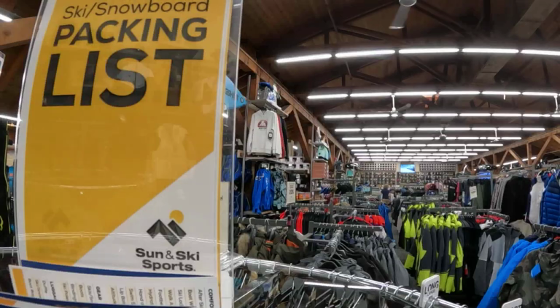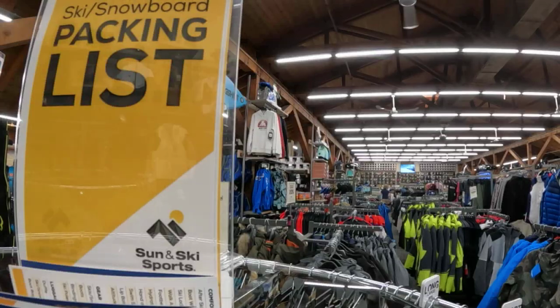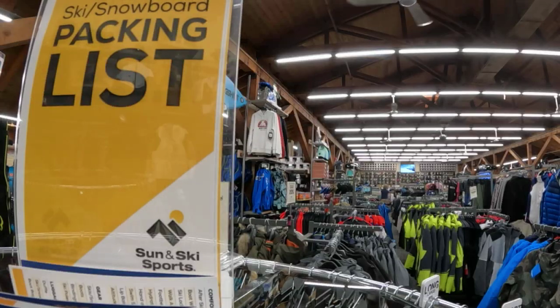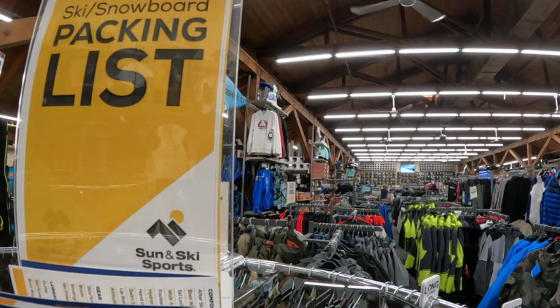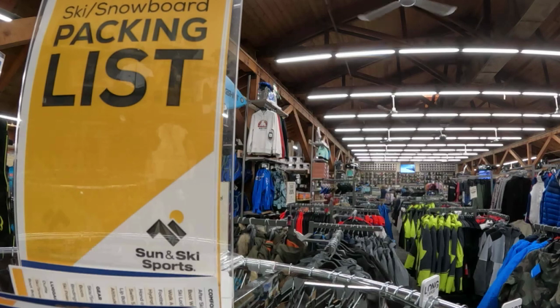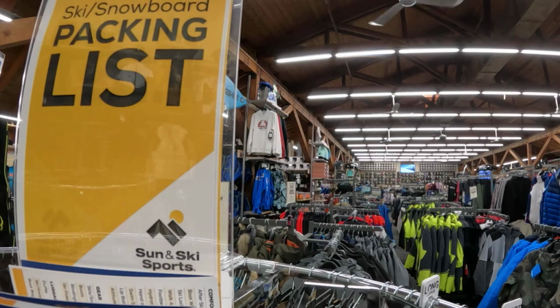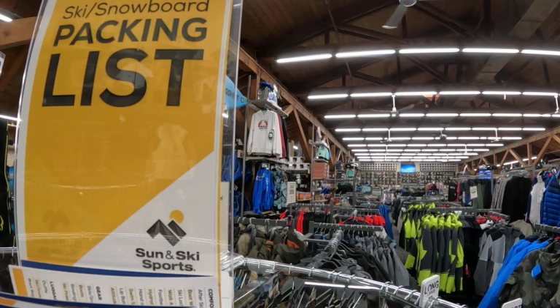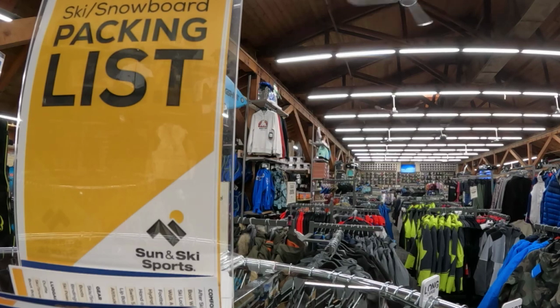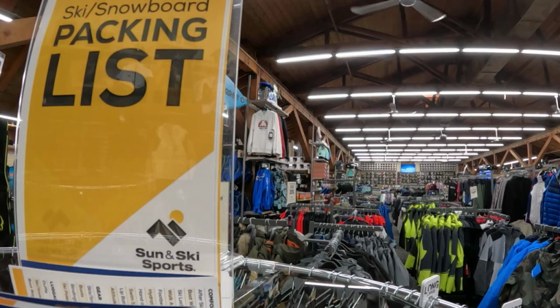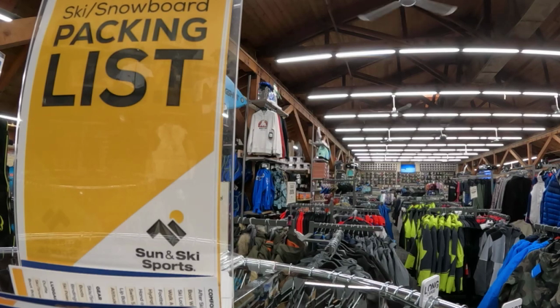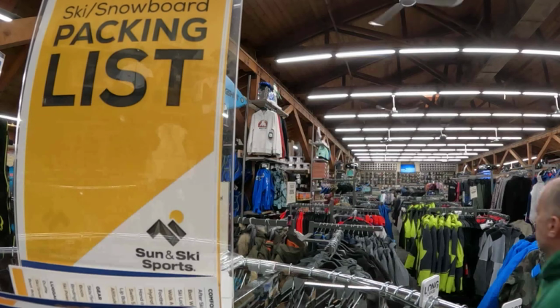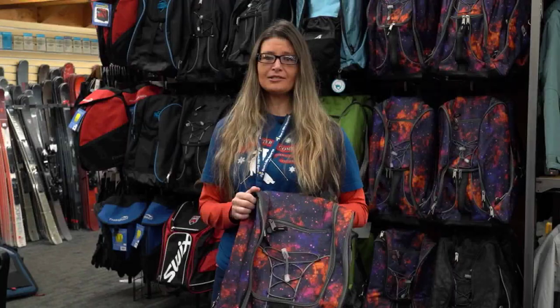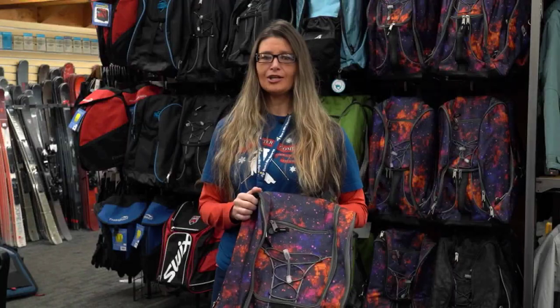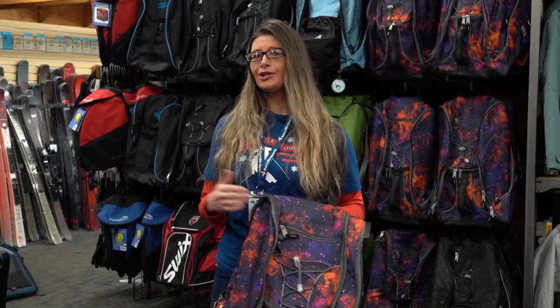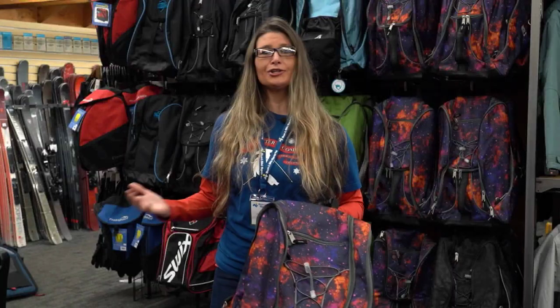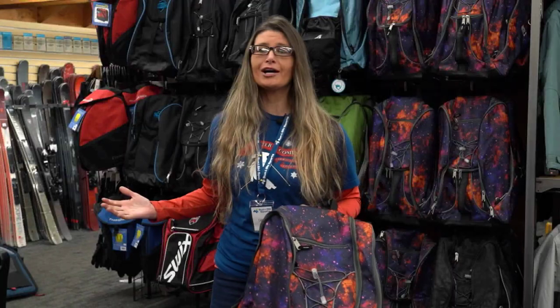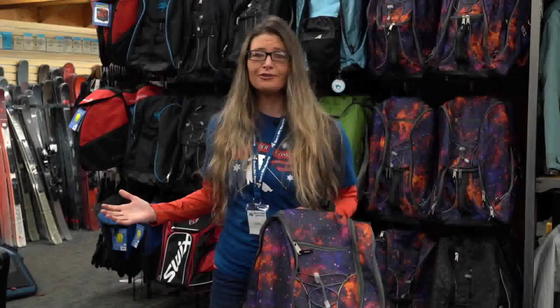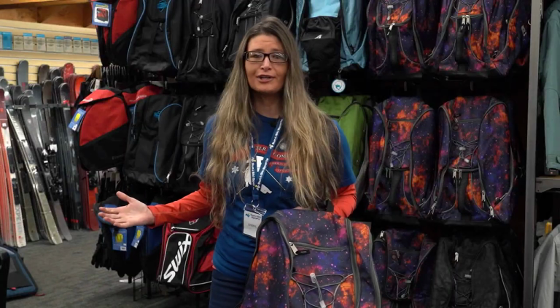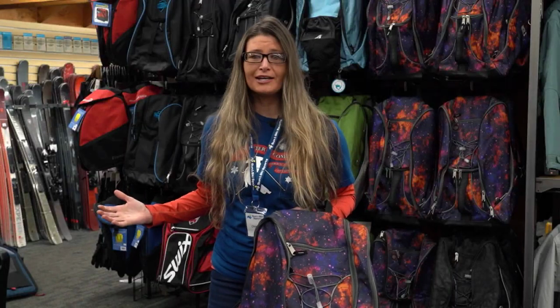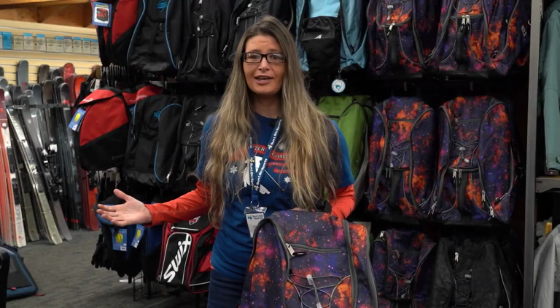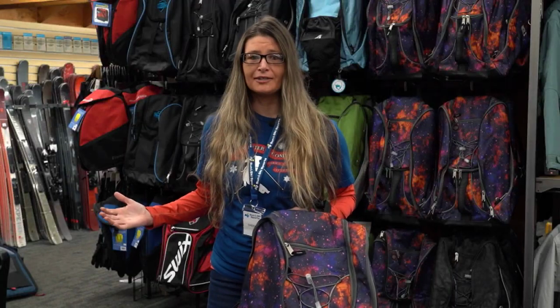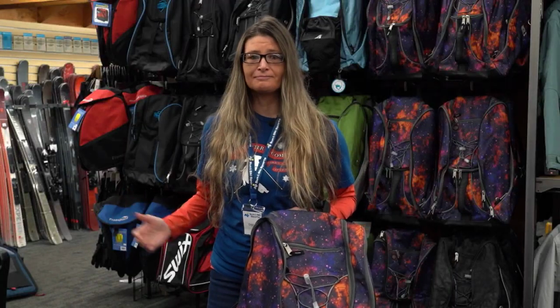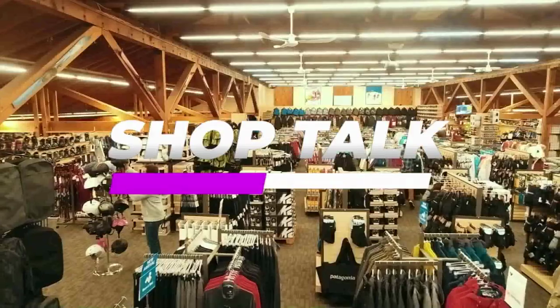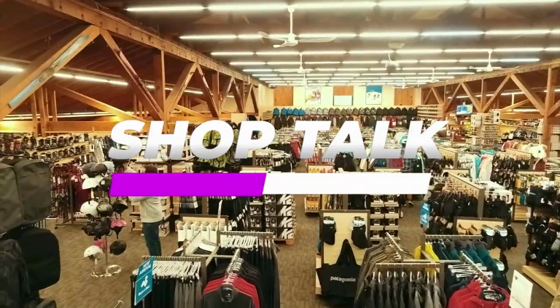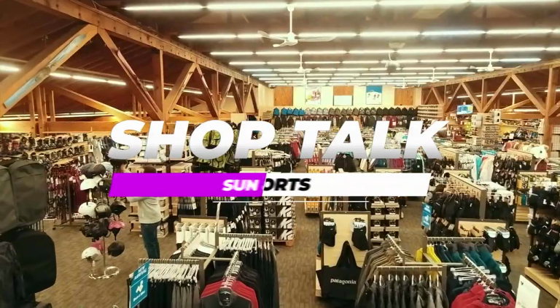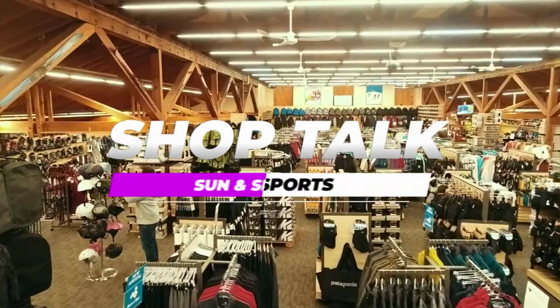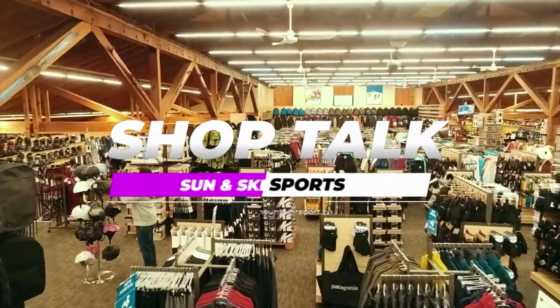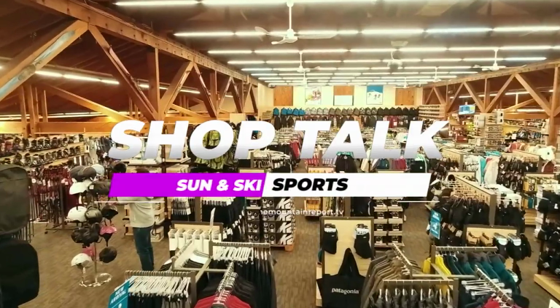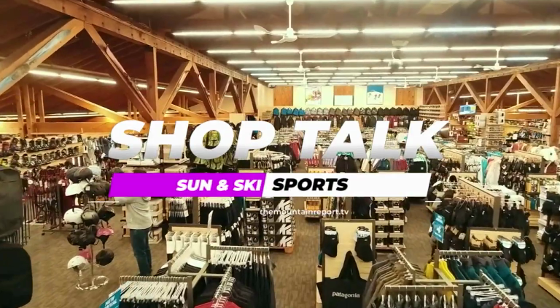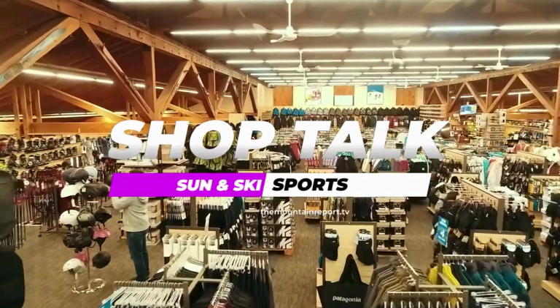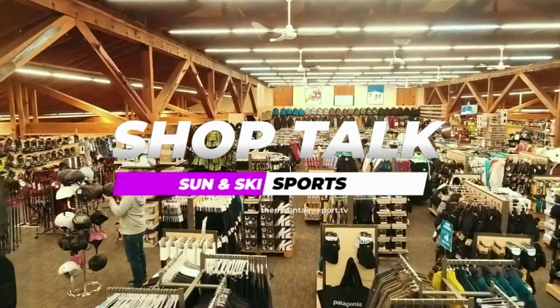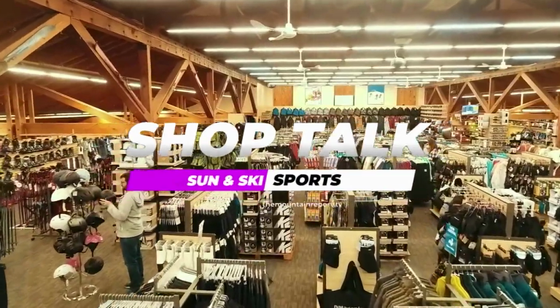And if you have used your packing list, you're not going to forget a thing. See you next time on ShopTalk.